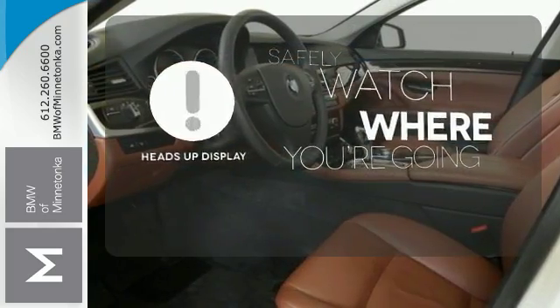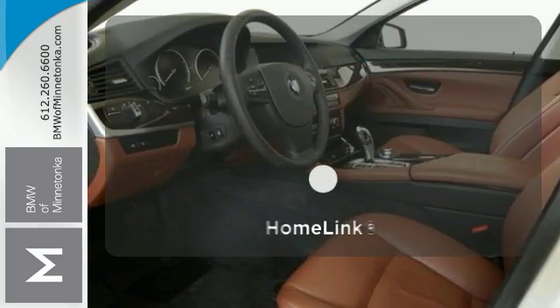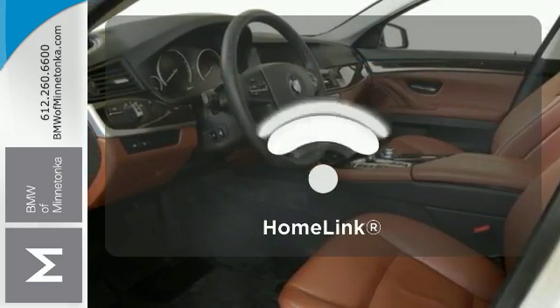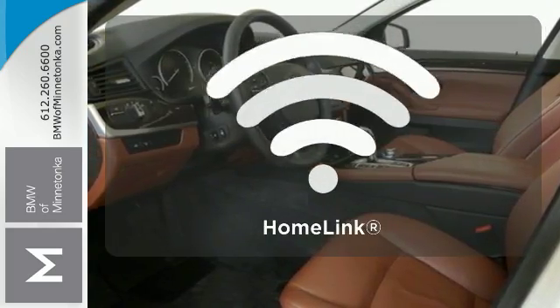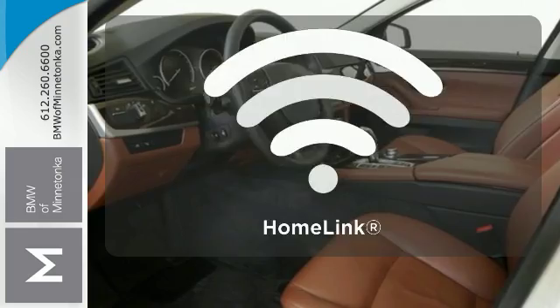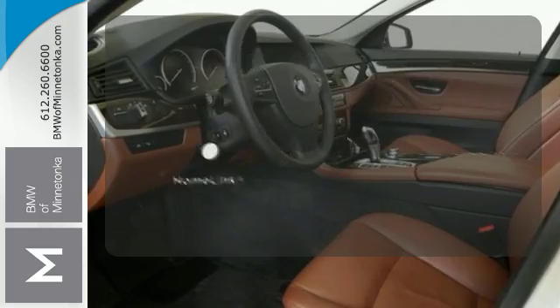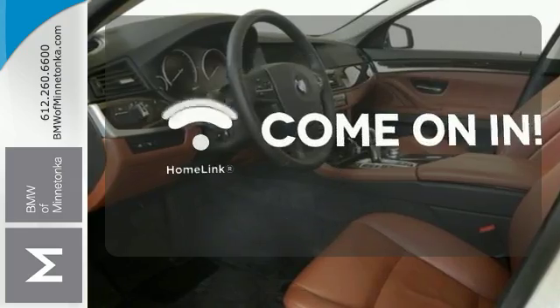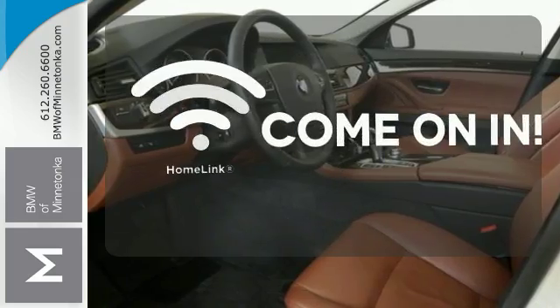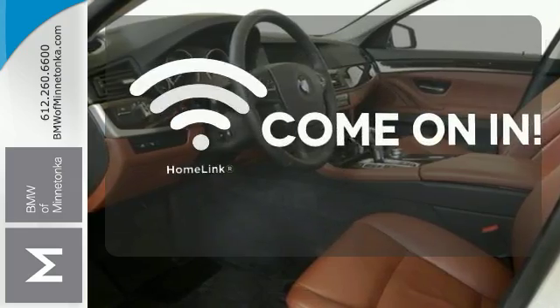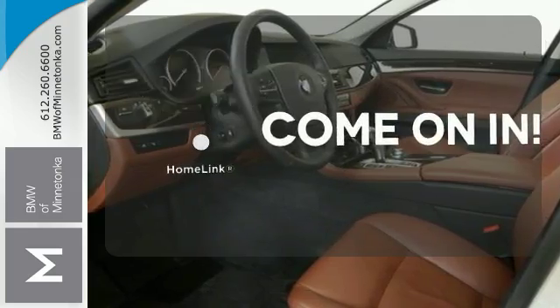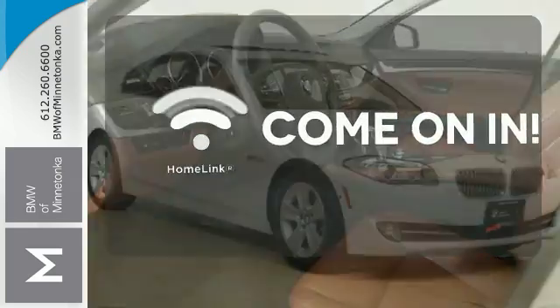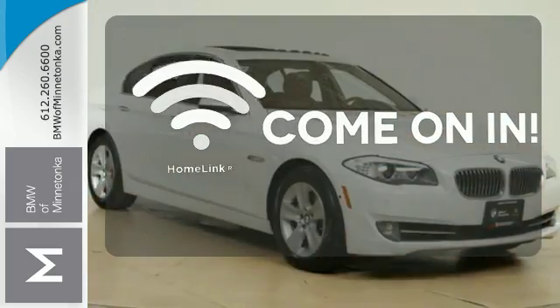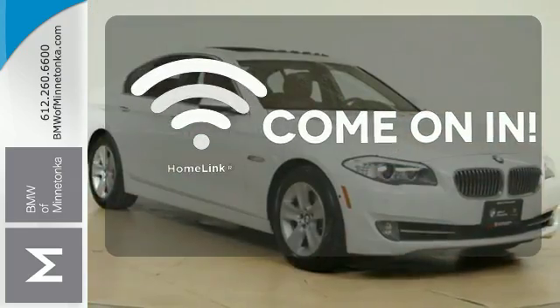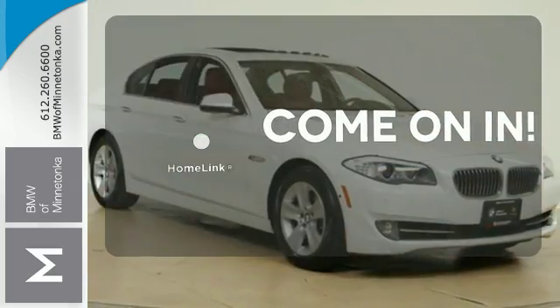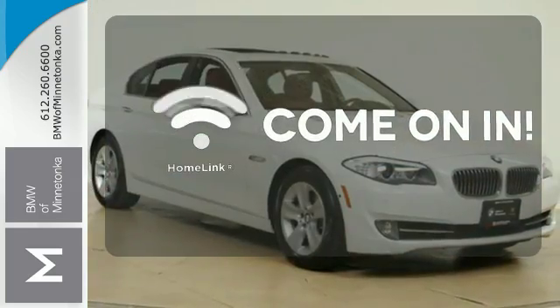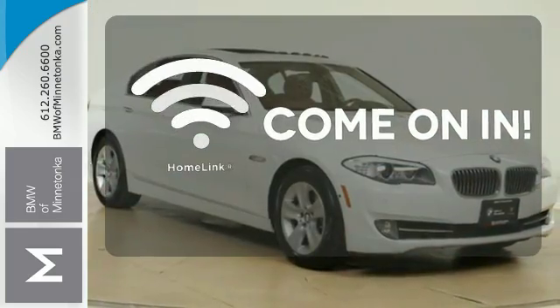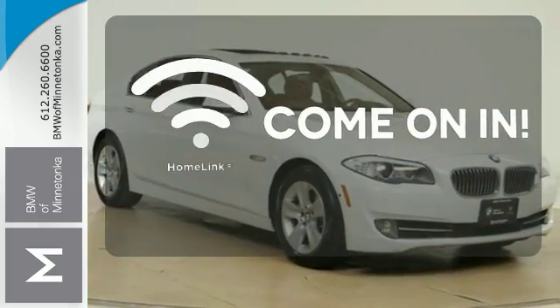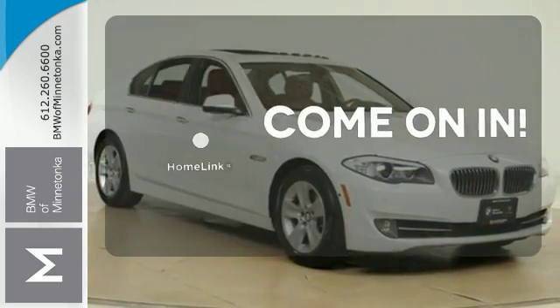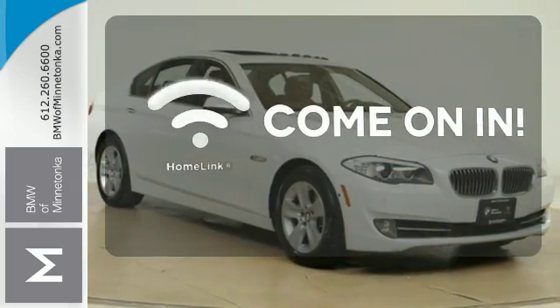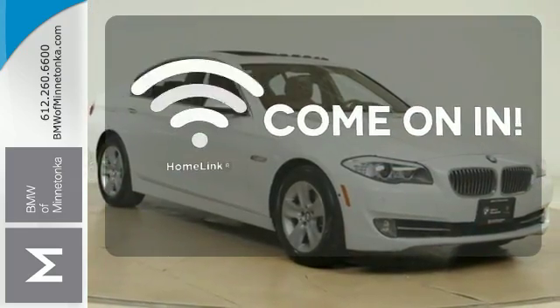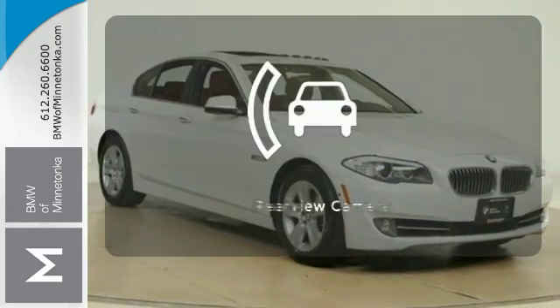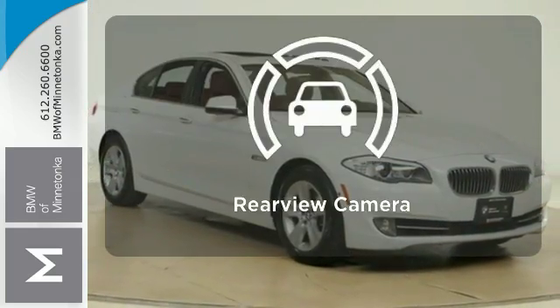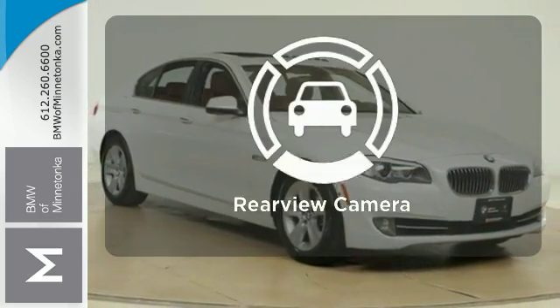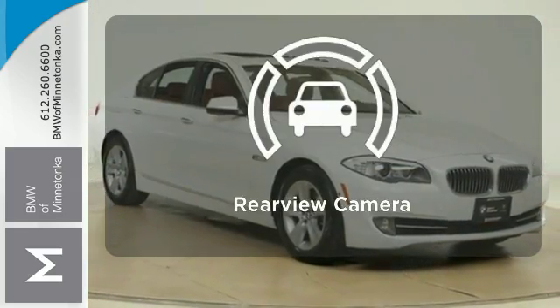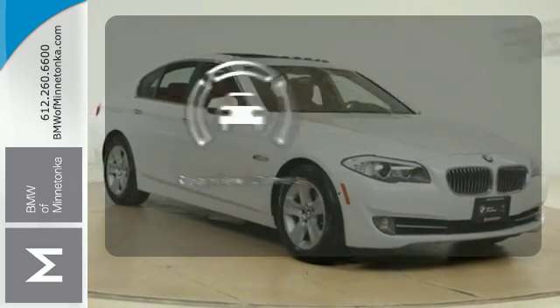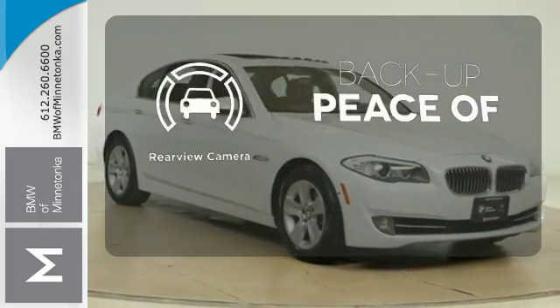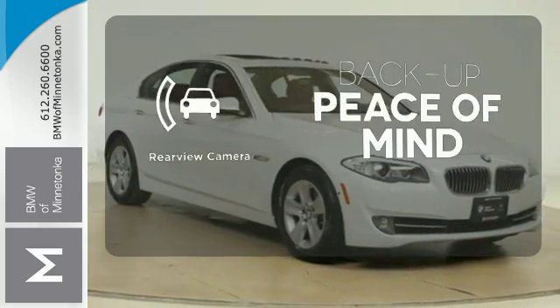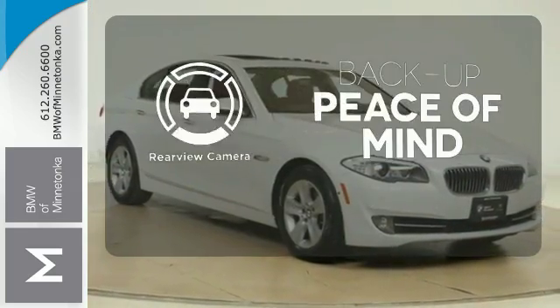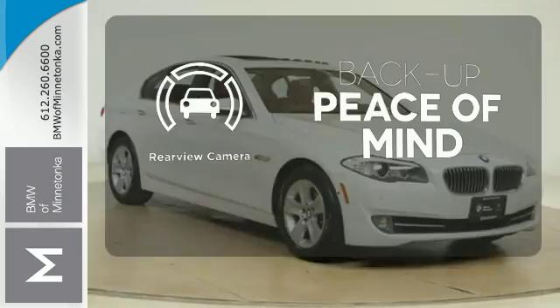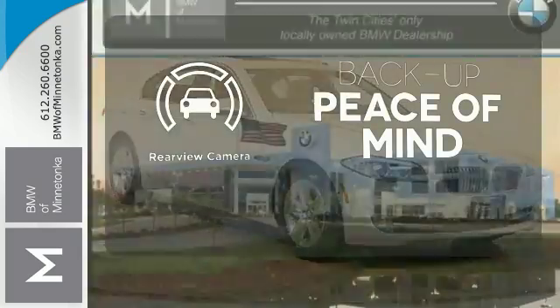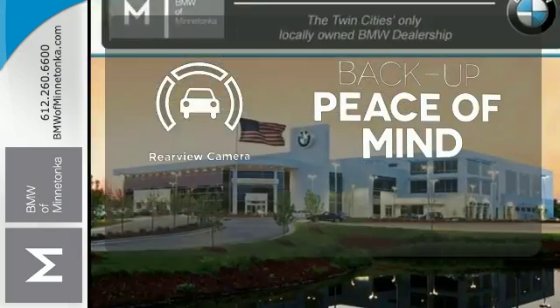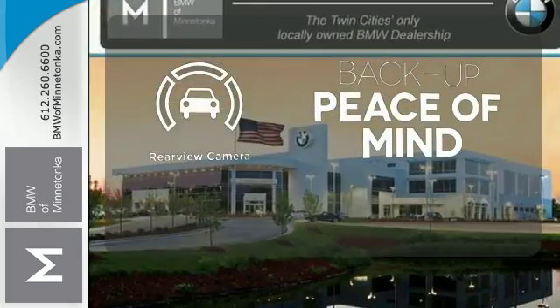Doors open and your path is well lit with Homelink. Hindsight is 20-20 with a backup camera.